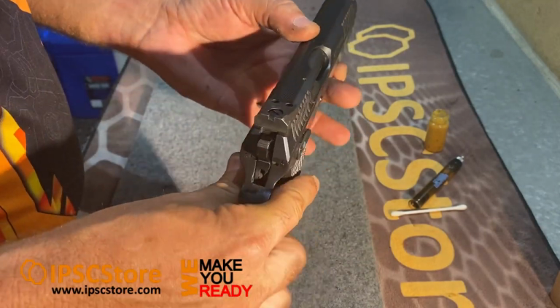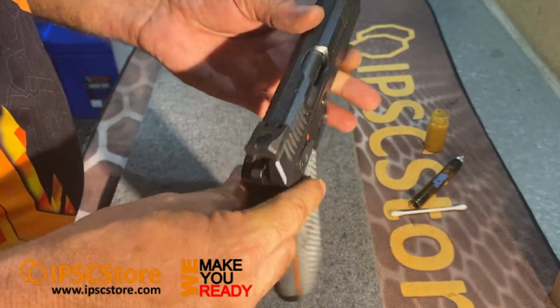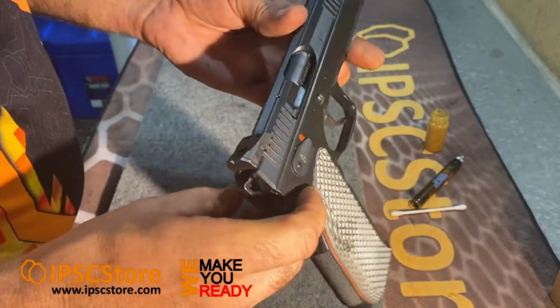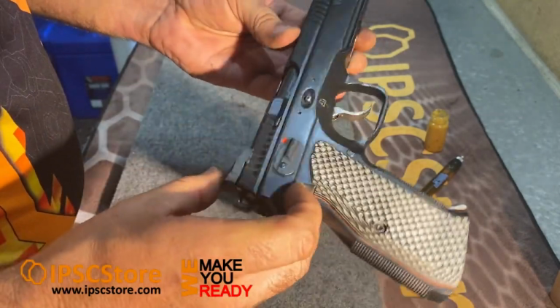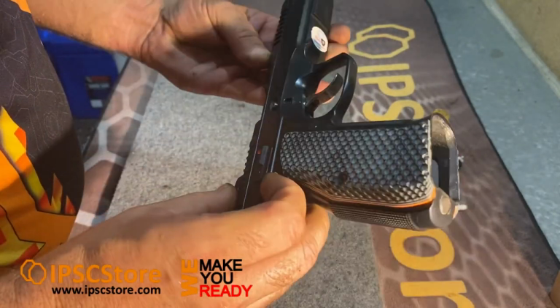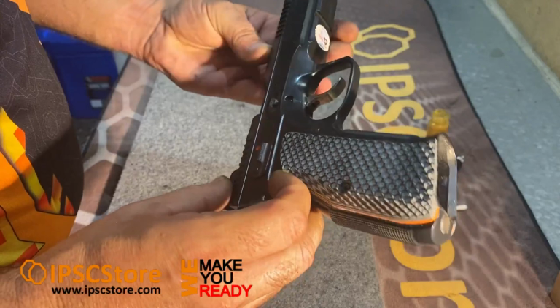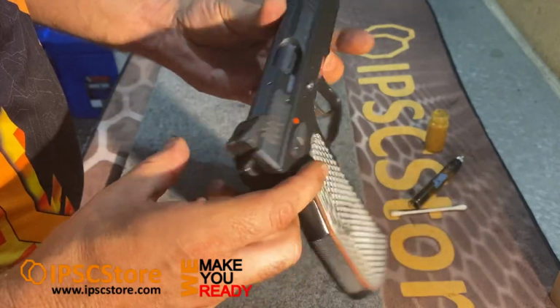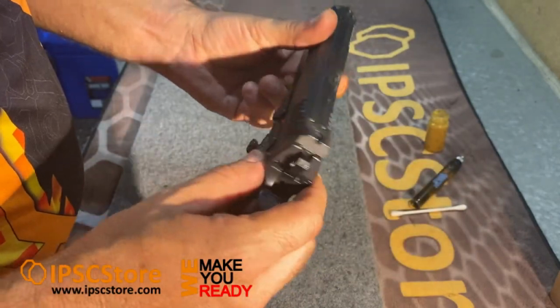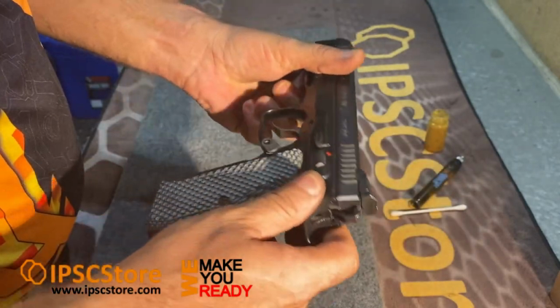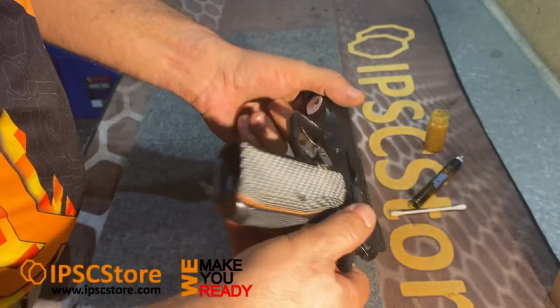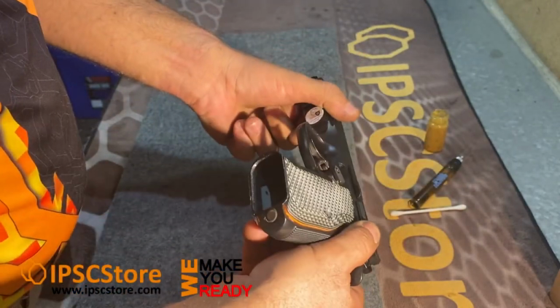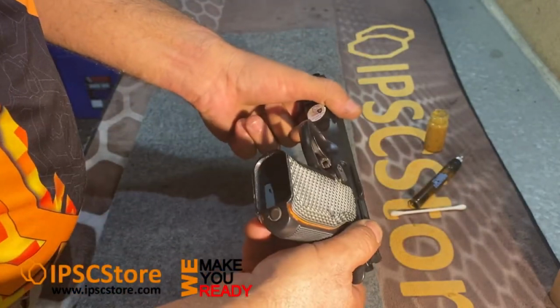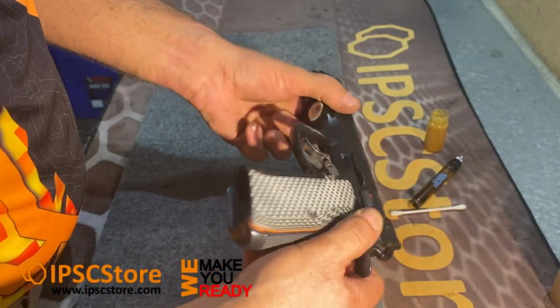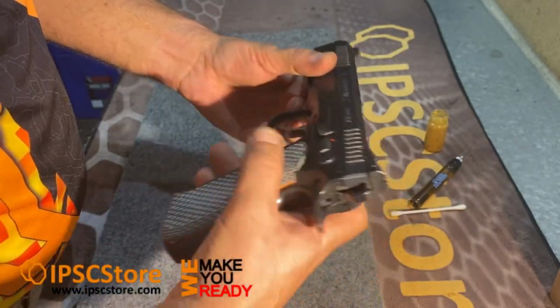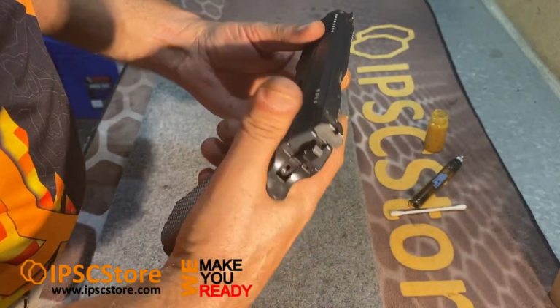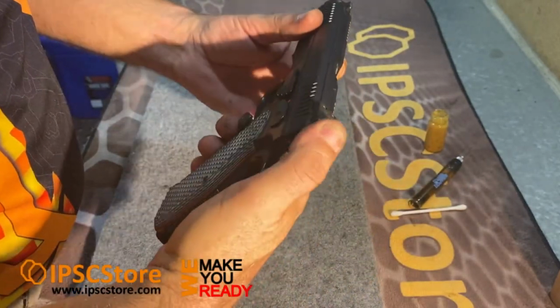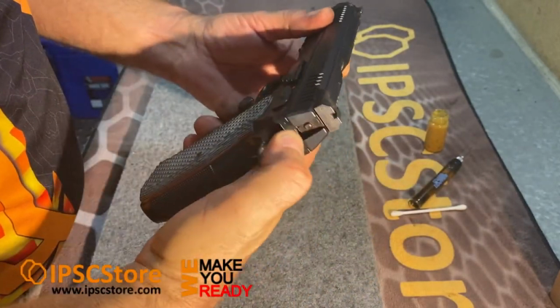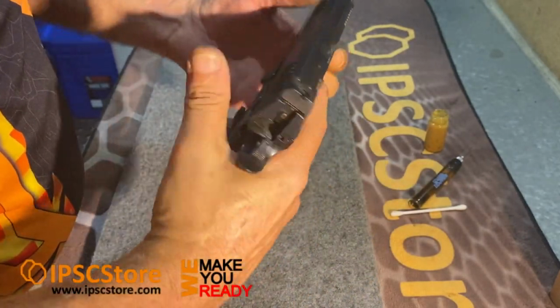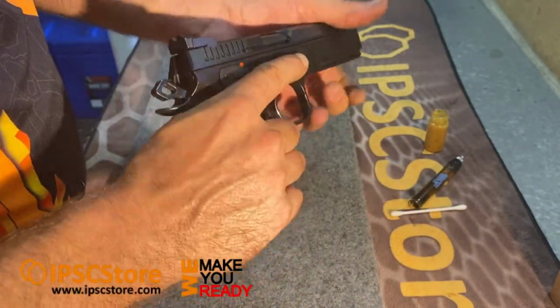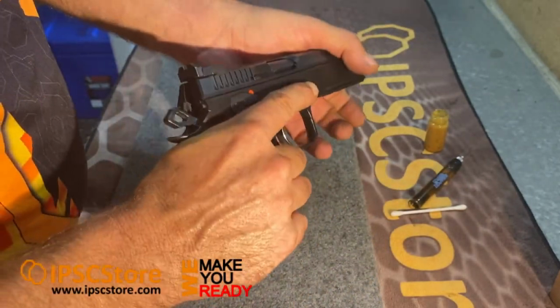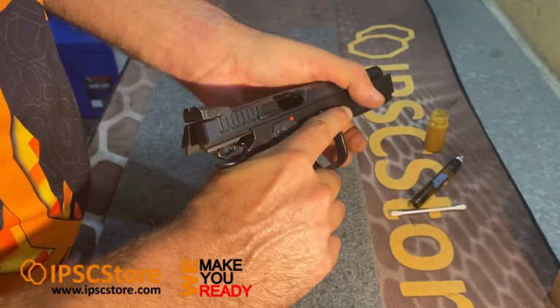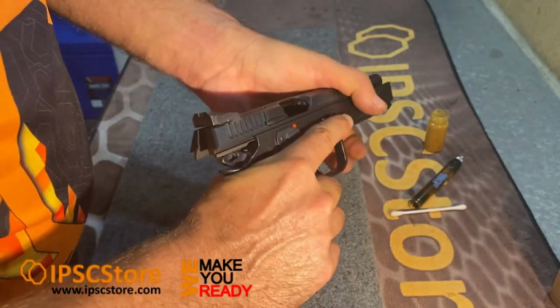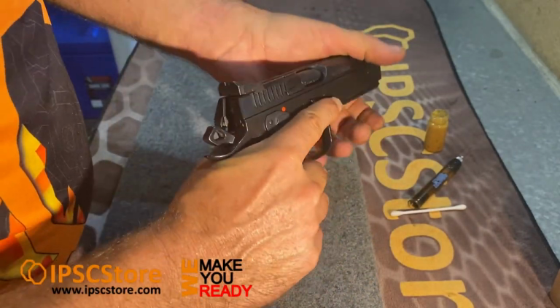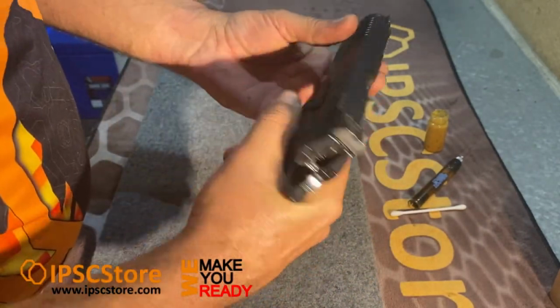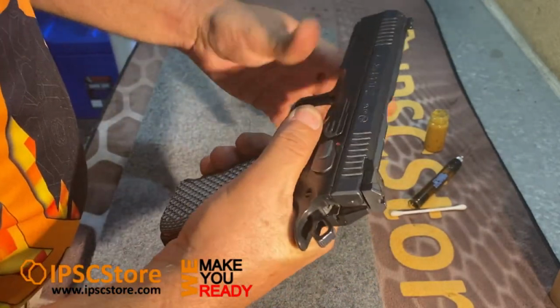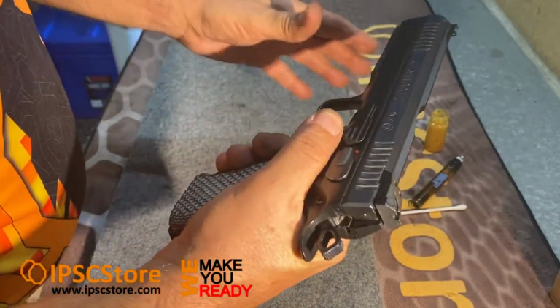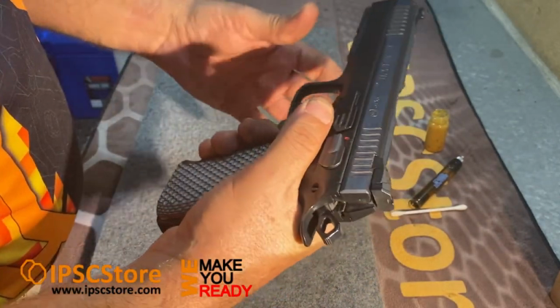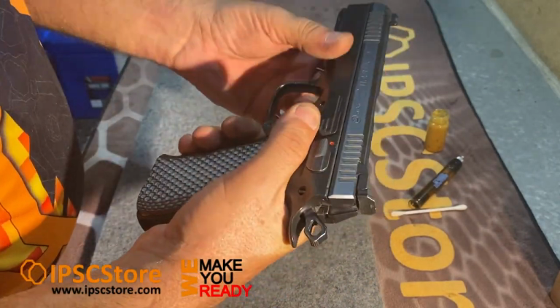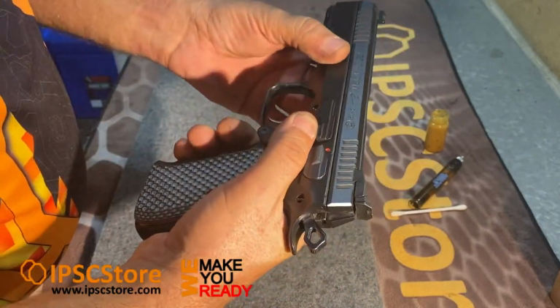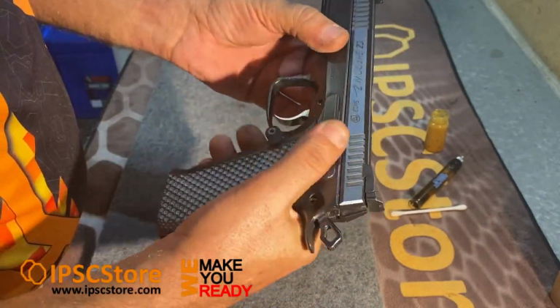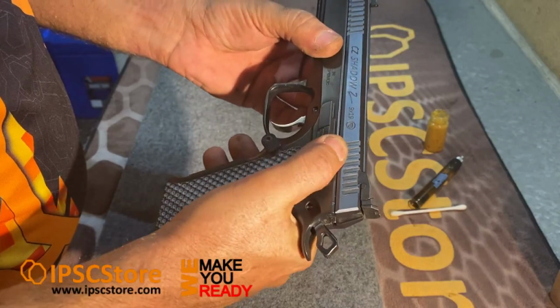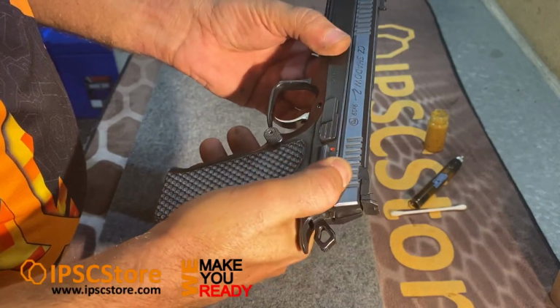First things first, make sure your firearm's empty — no magazine, no ammo, no ammo around you in your workspace.